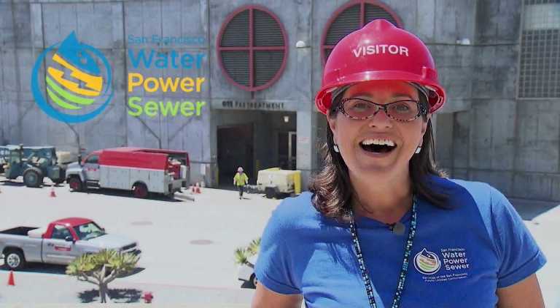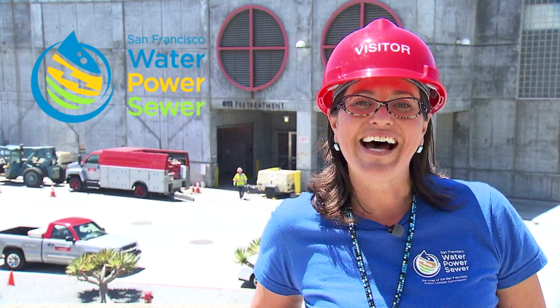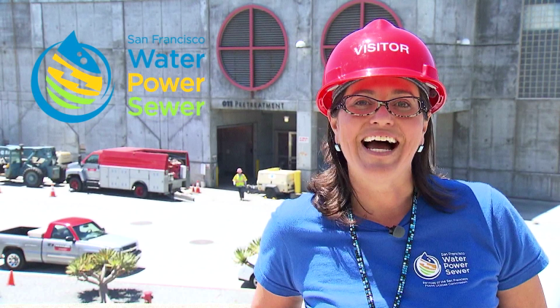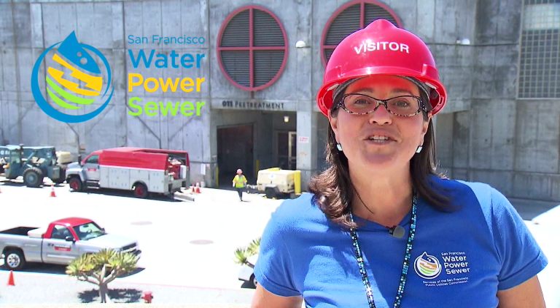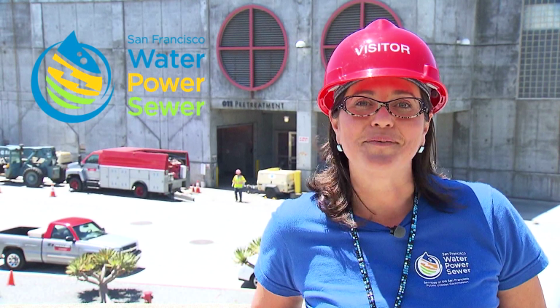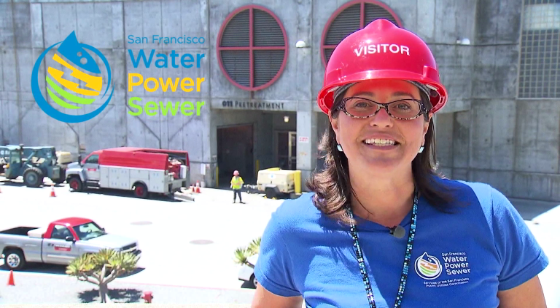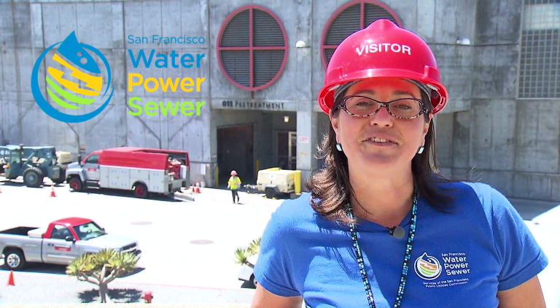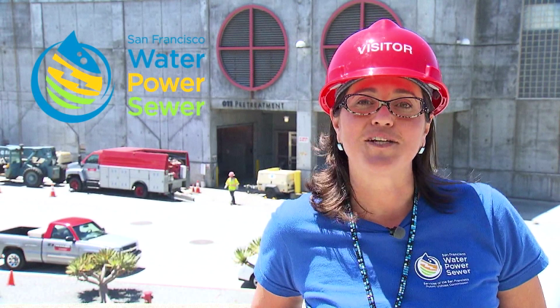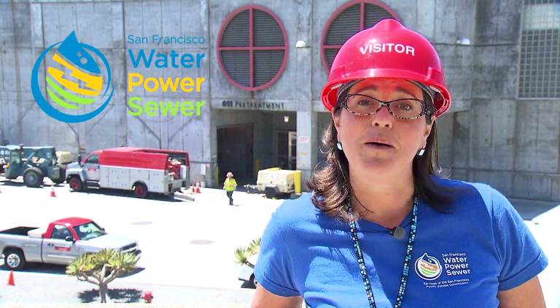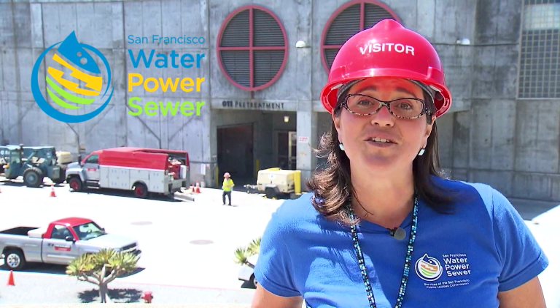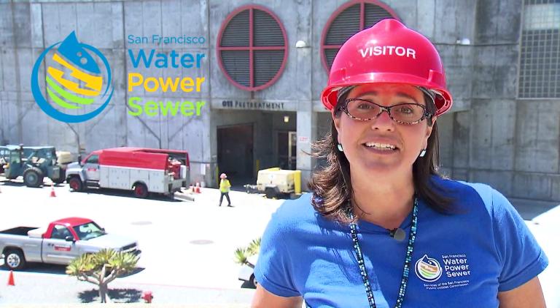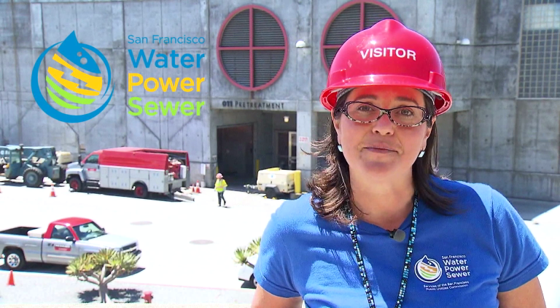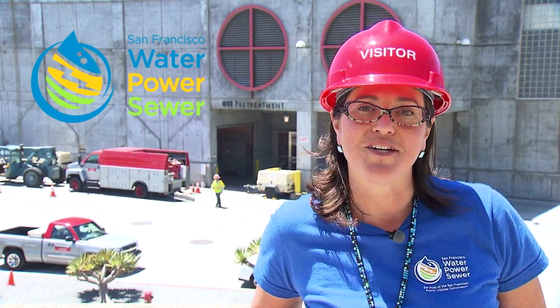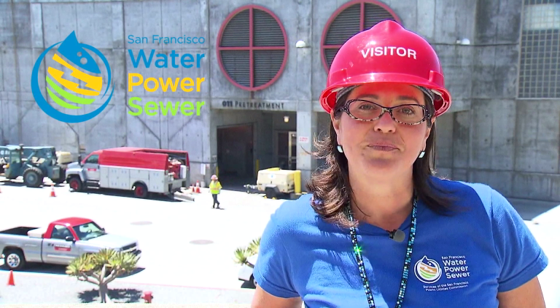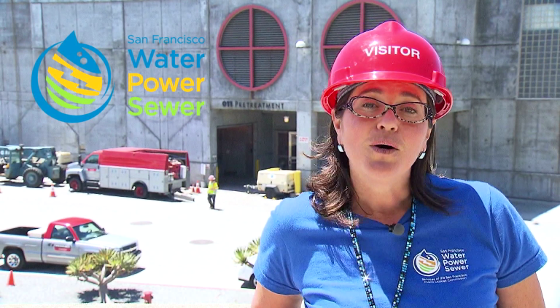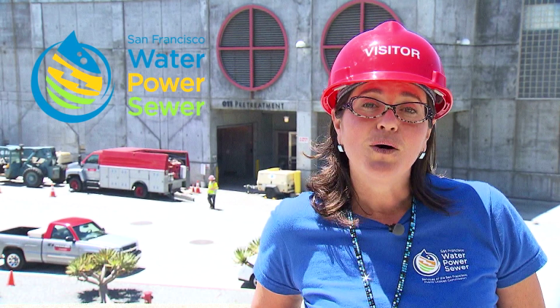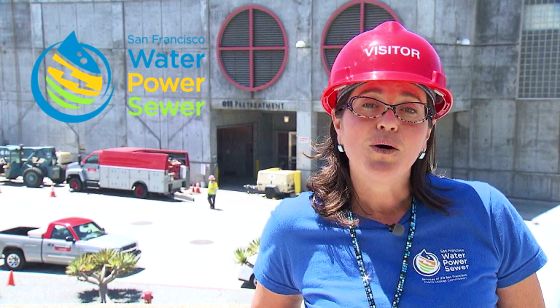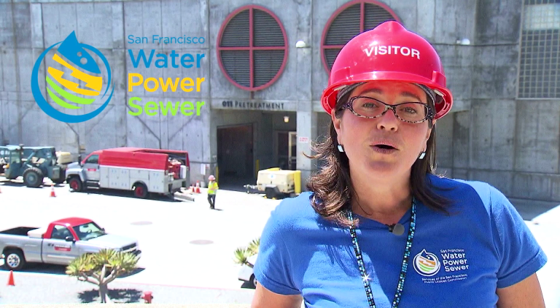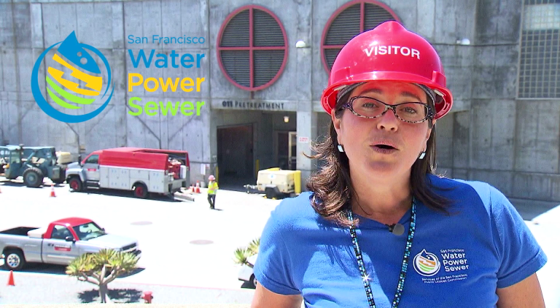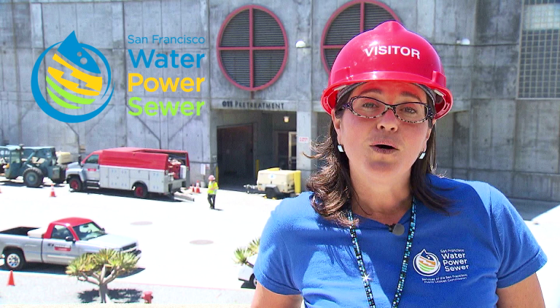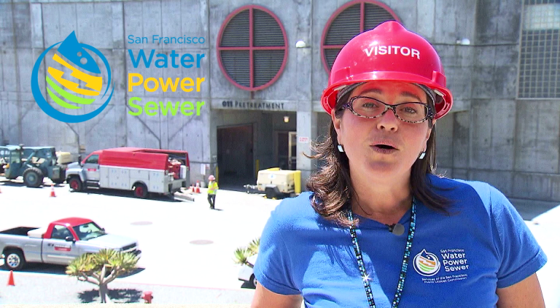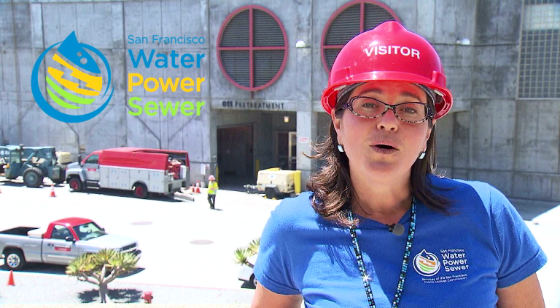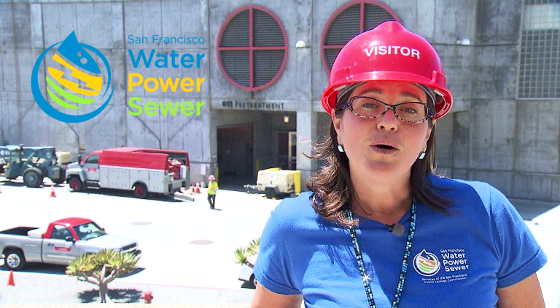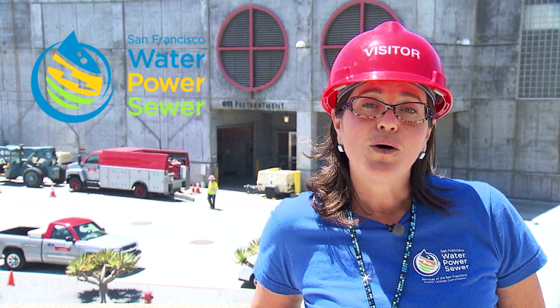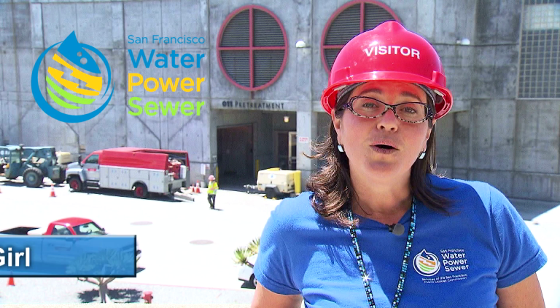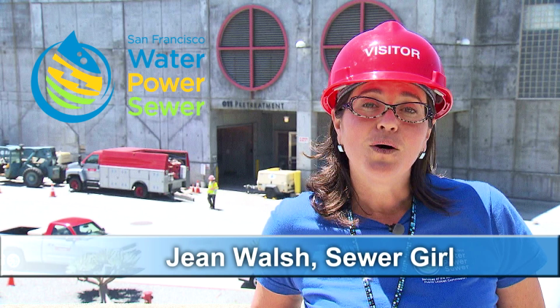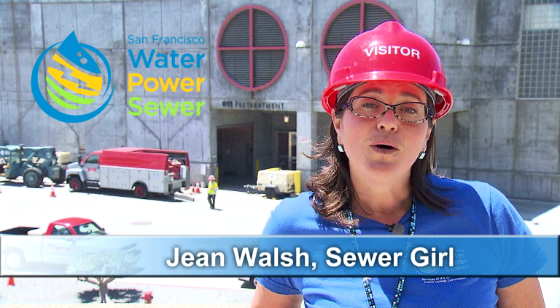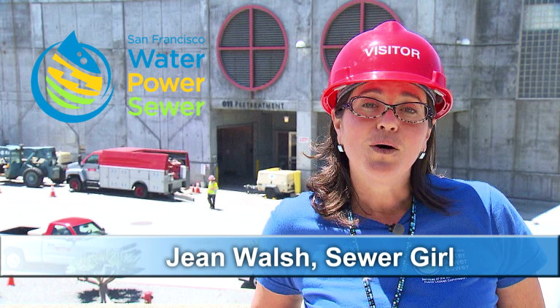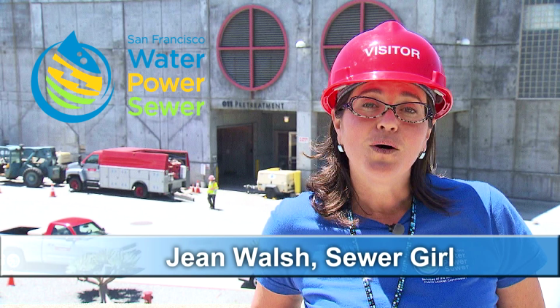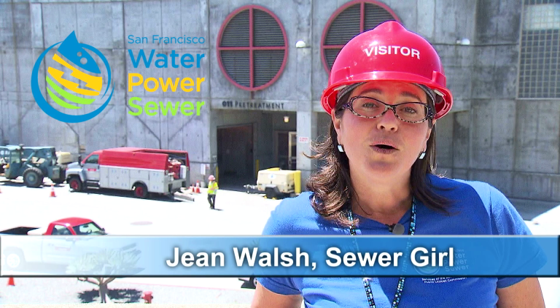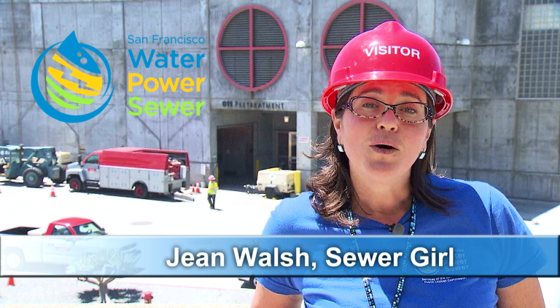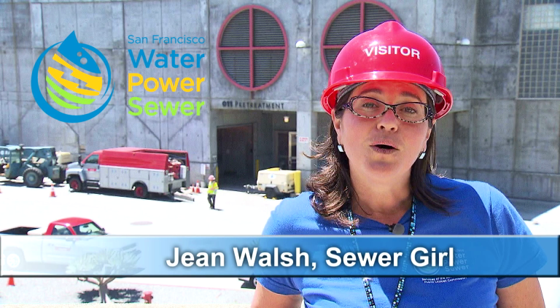Hi, I'm Jean with the San Francisco Public Utilities Commission. My name is Jean, and sometimes people call me Sewer Girl.